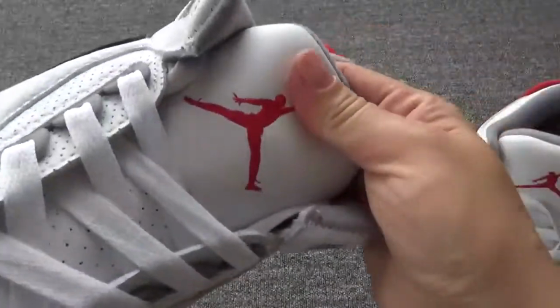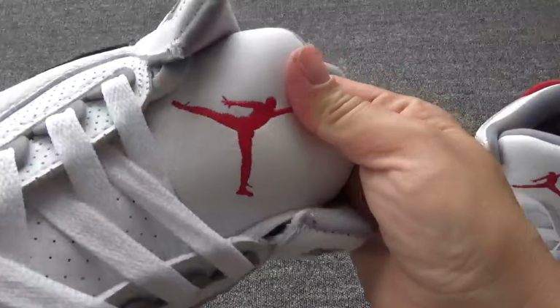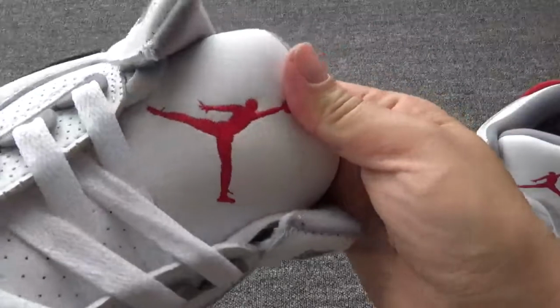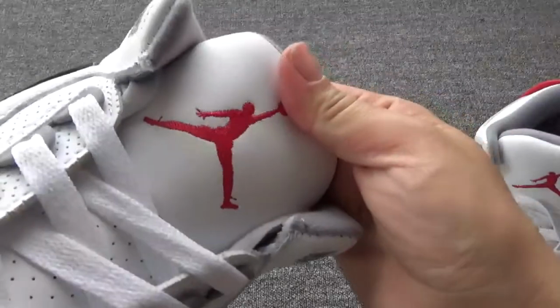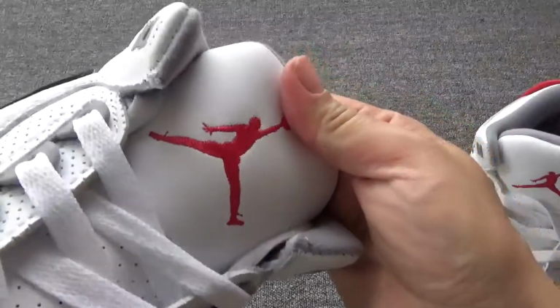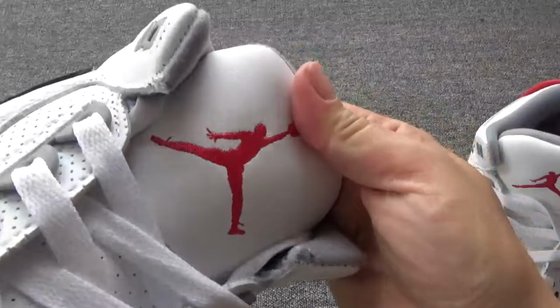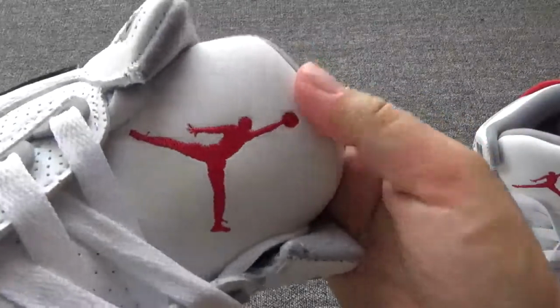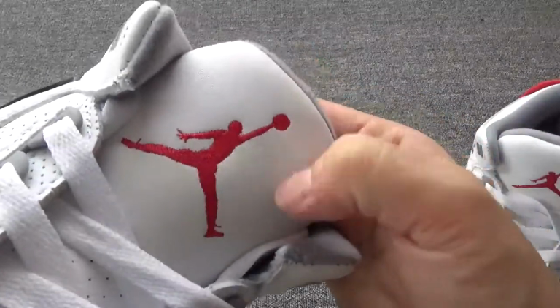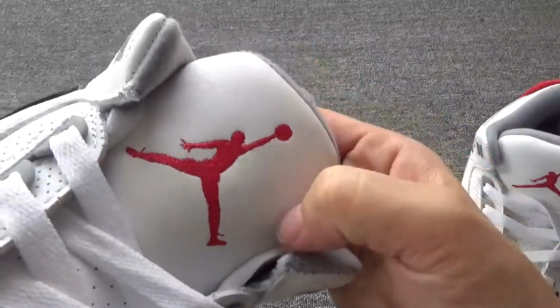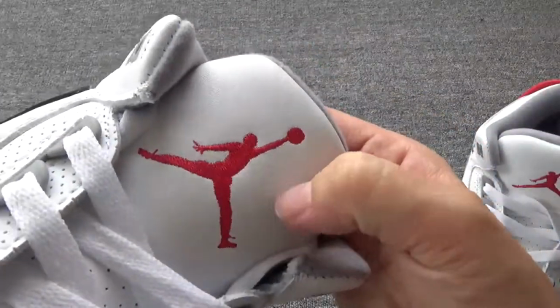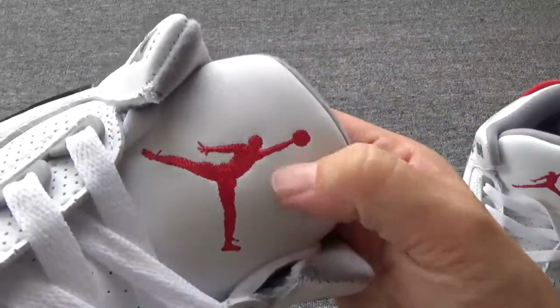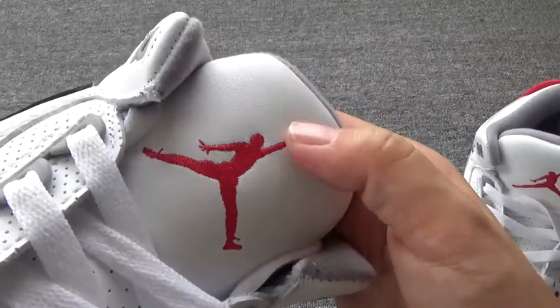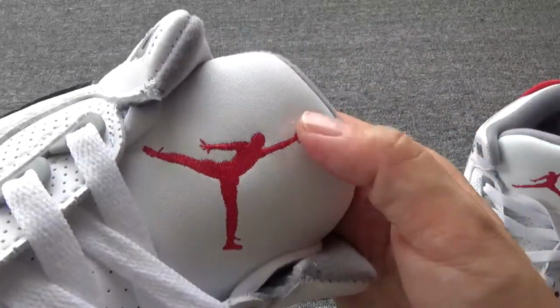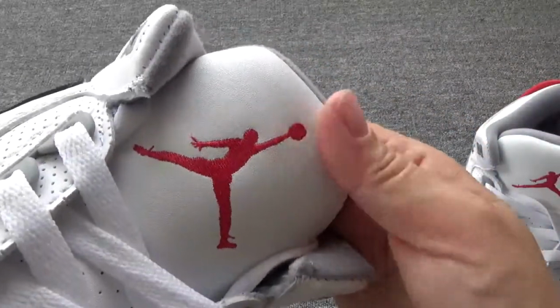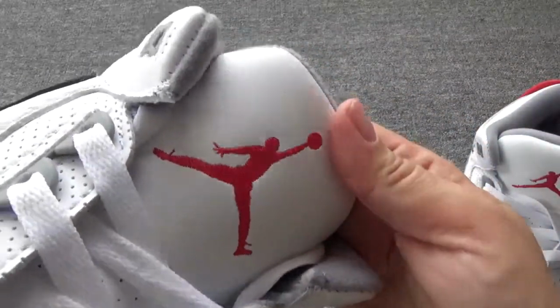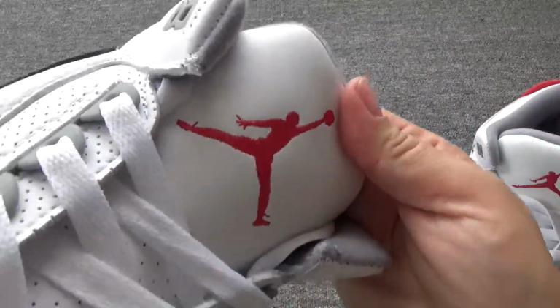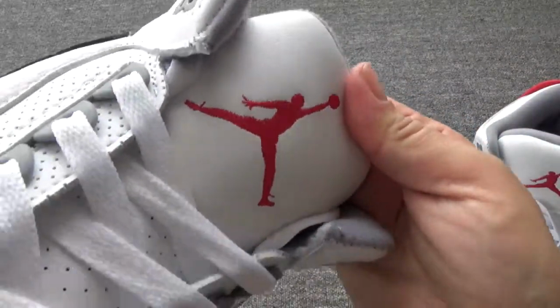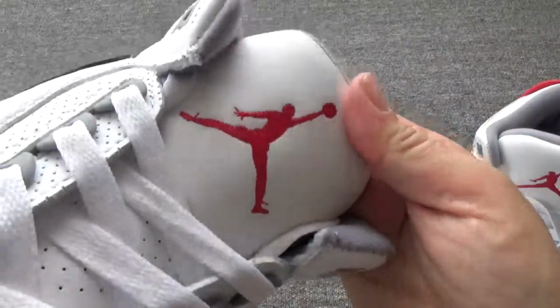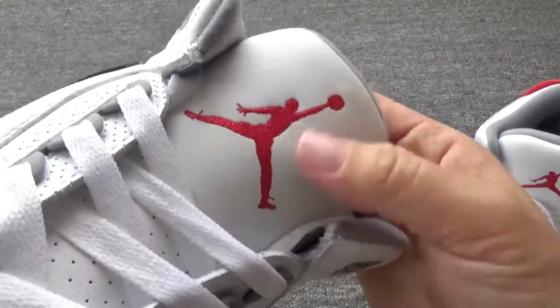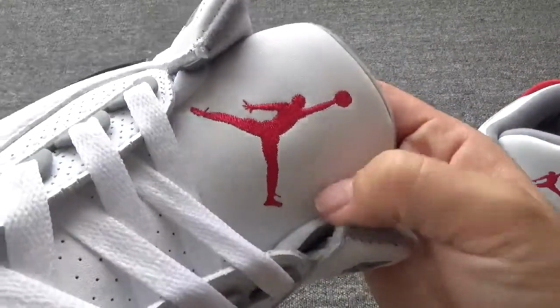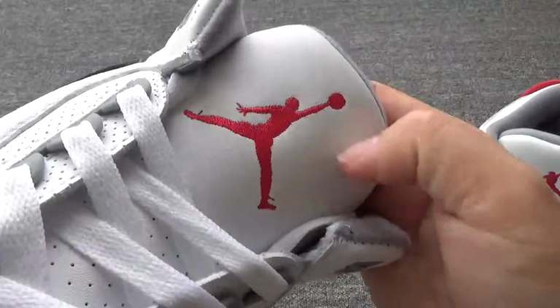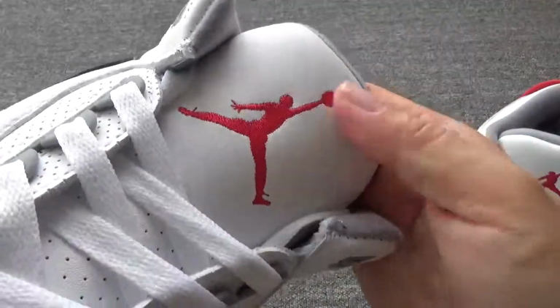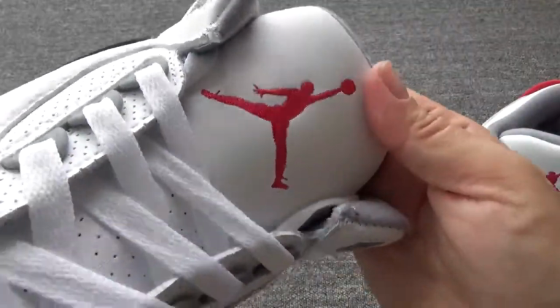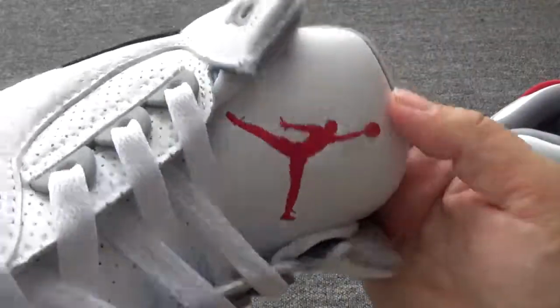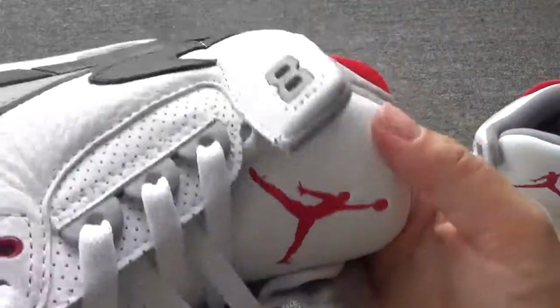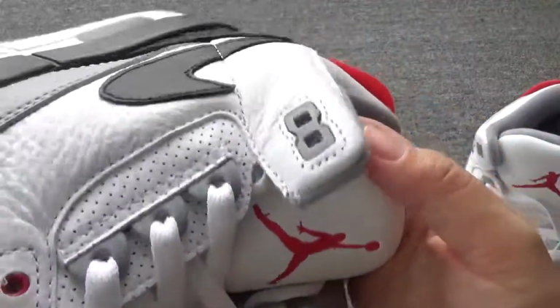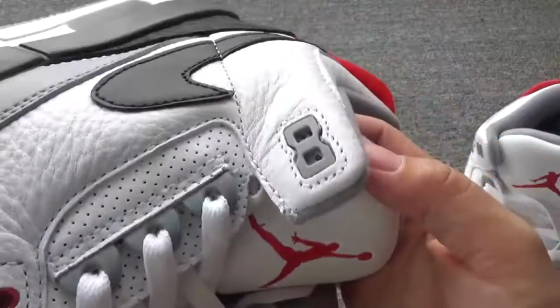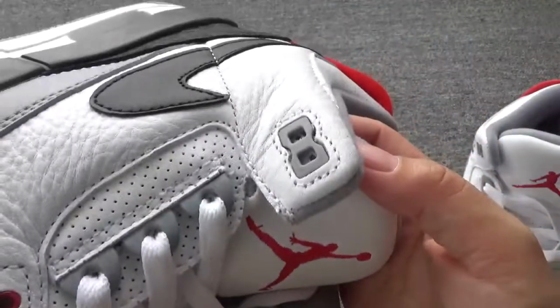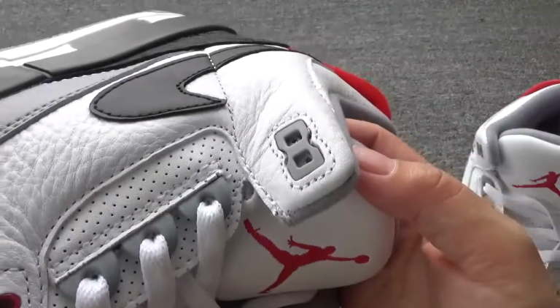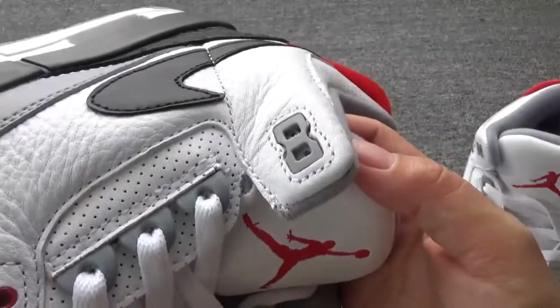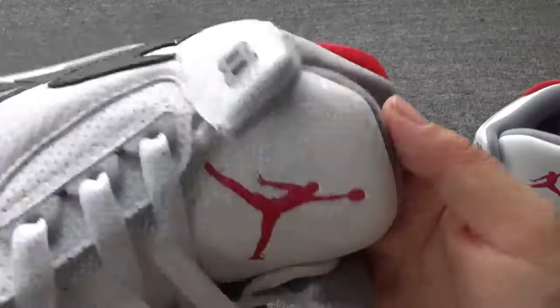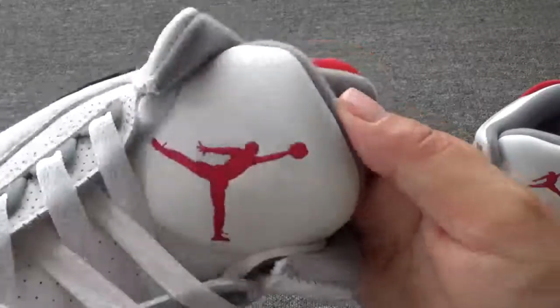This is the shoe tongue. You can check the details on the shoe tongue.